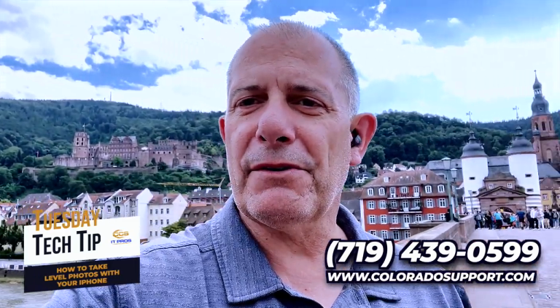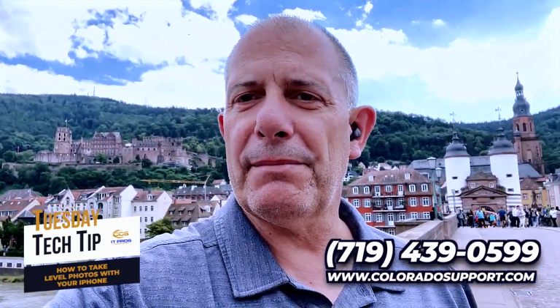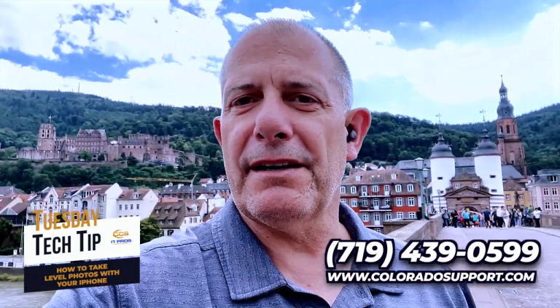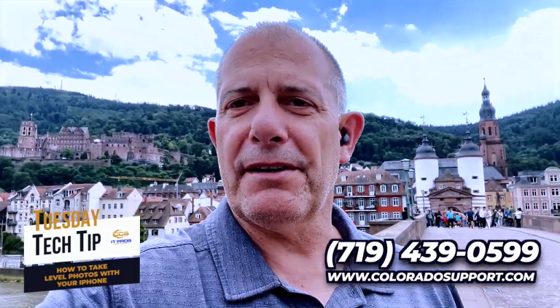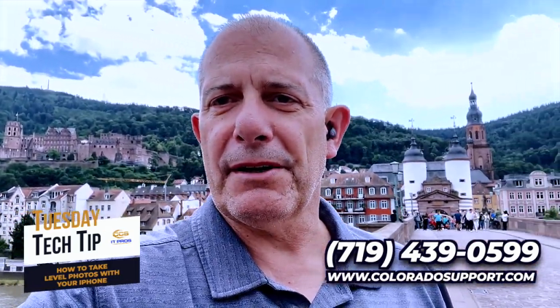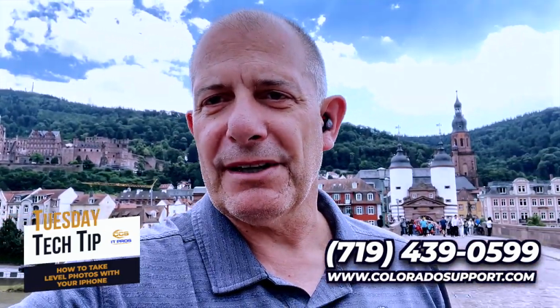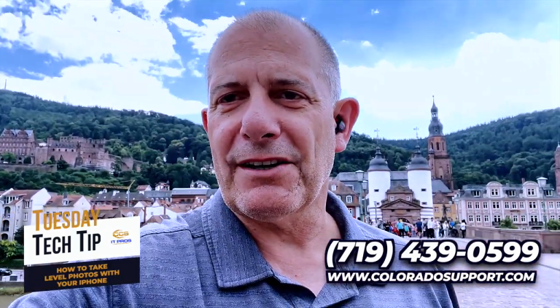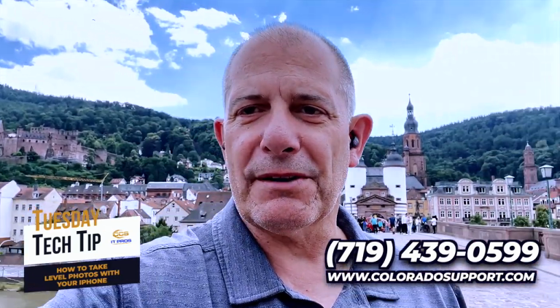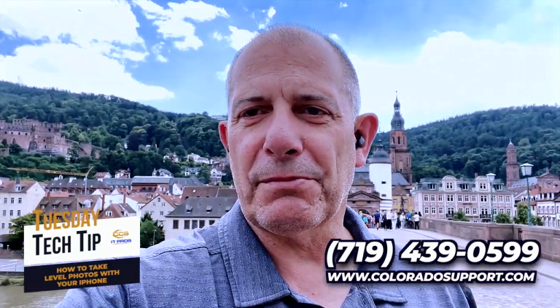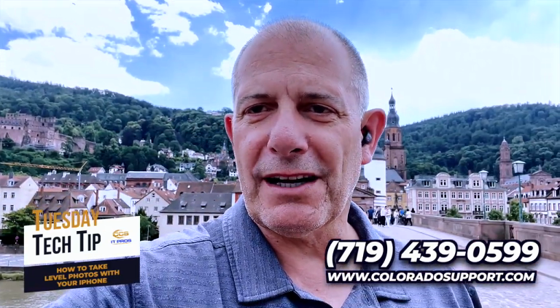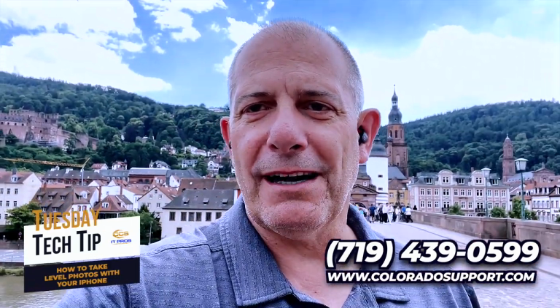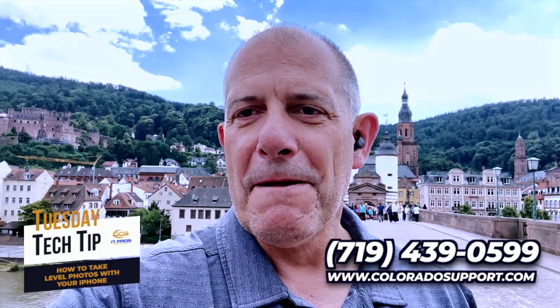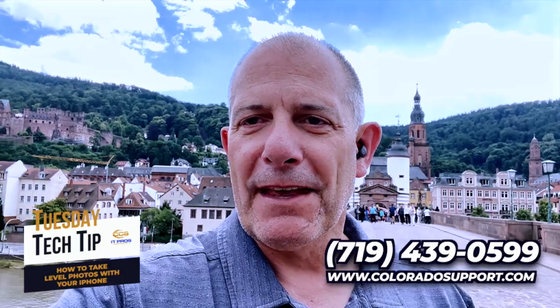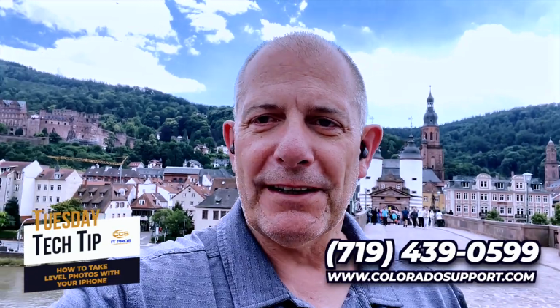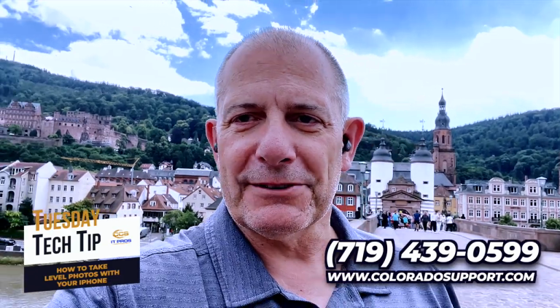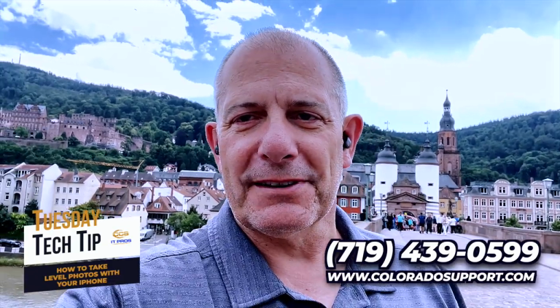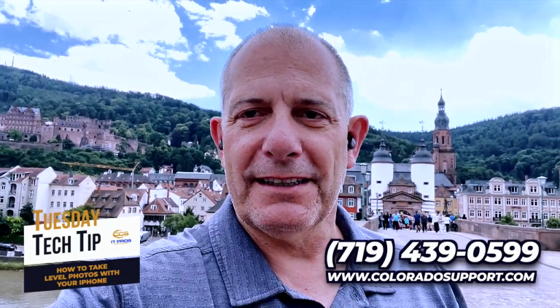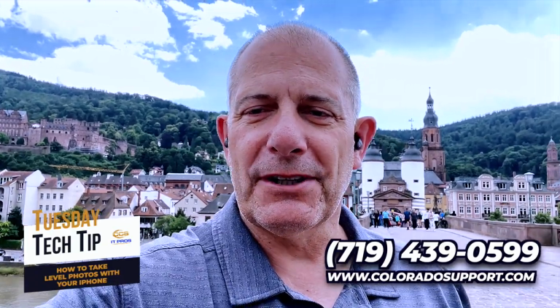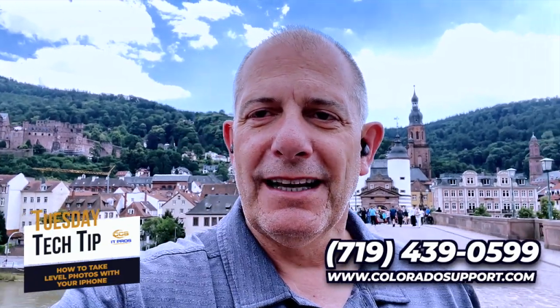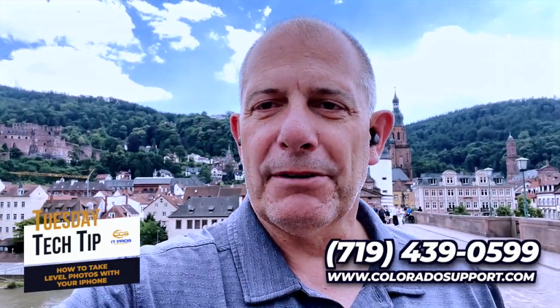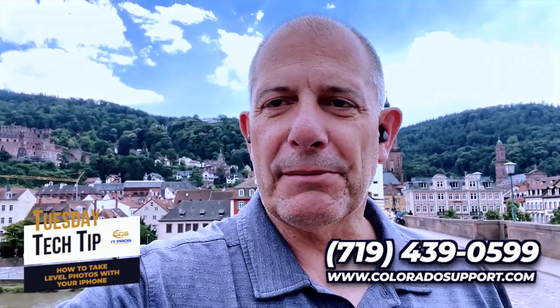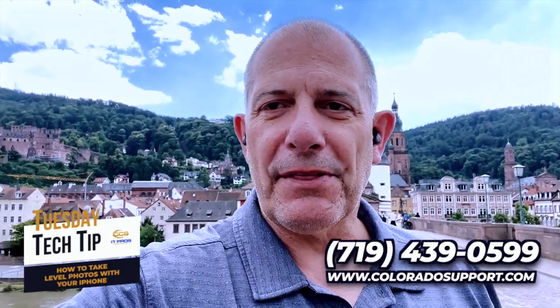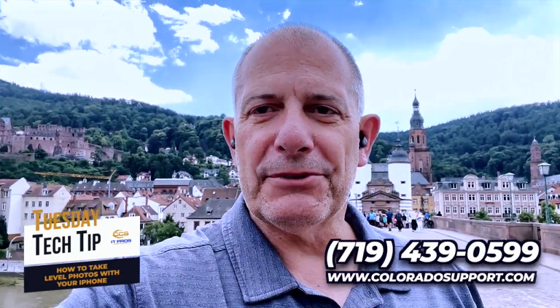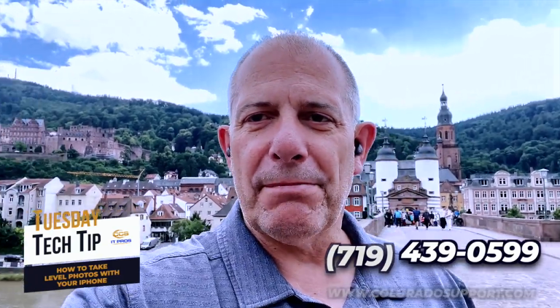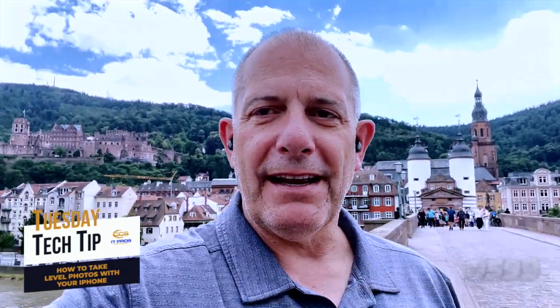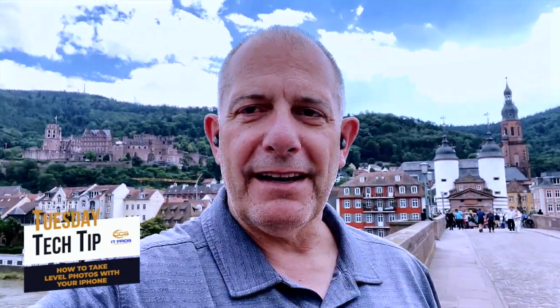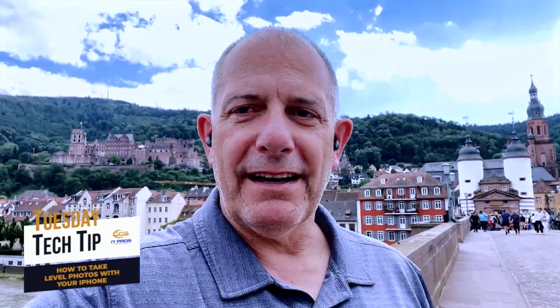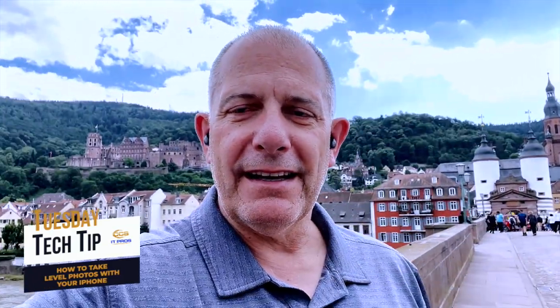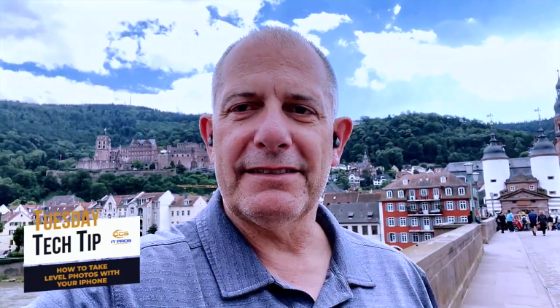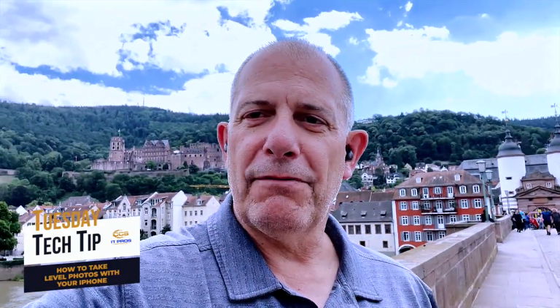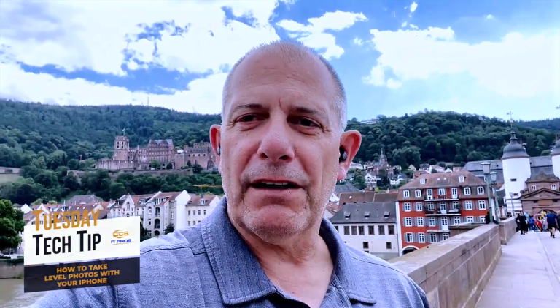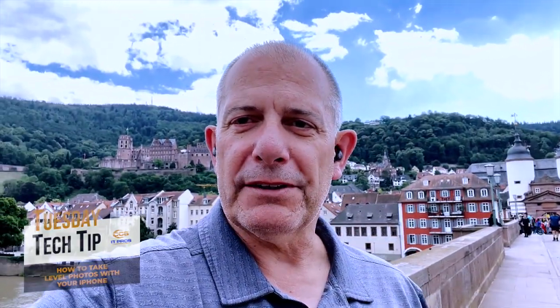You can always find us at 719-439-0599 or on the web at www.coloradosupport.com. If you like these little tech tips, please give me a thumbs up and follow us.